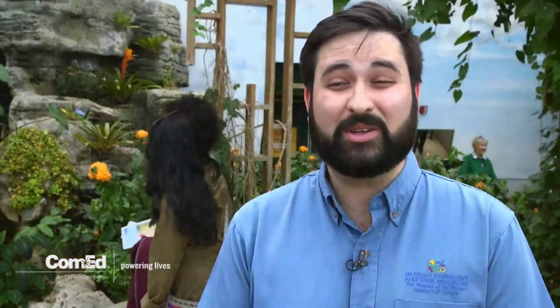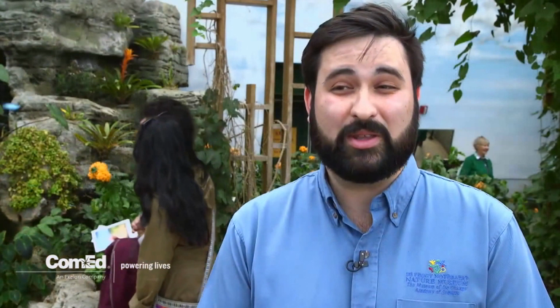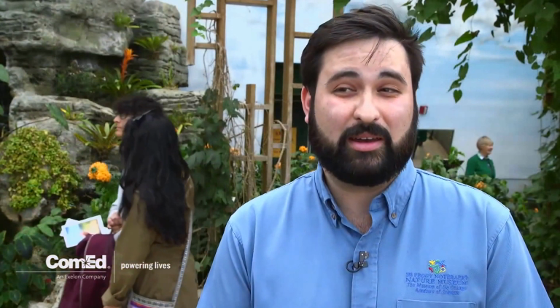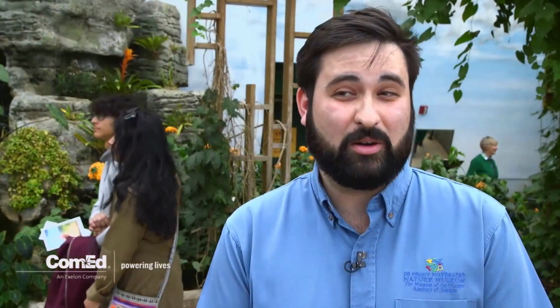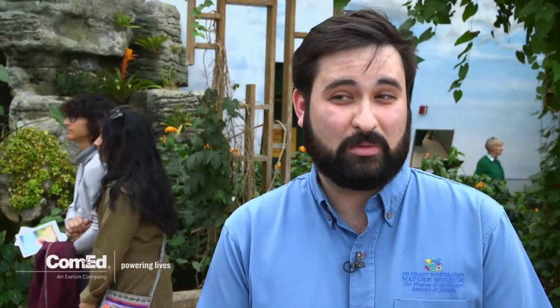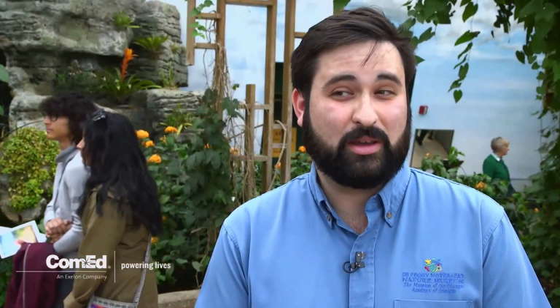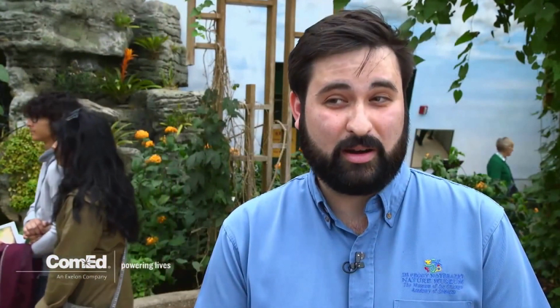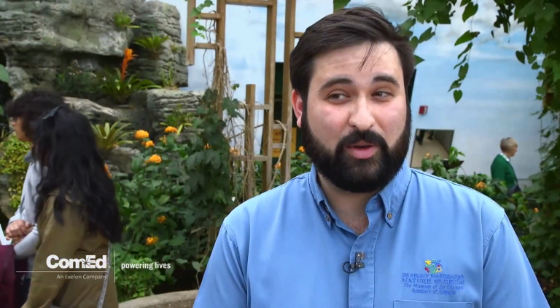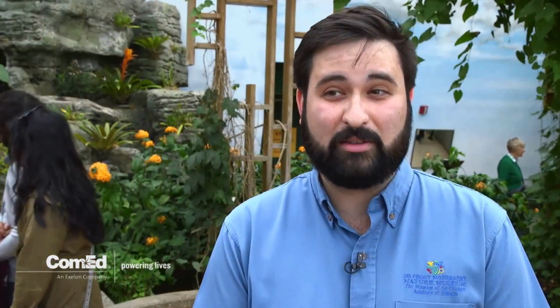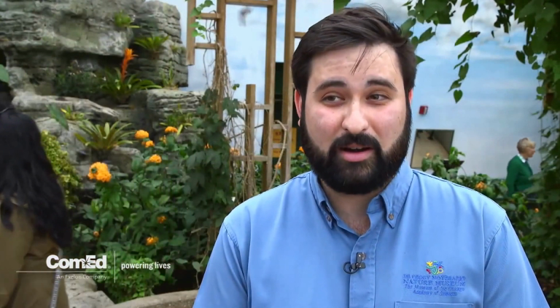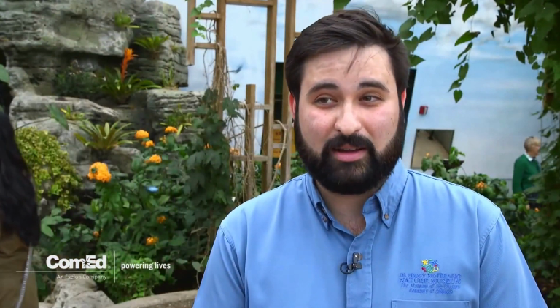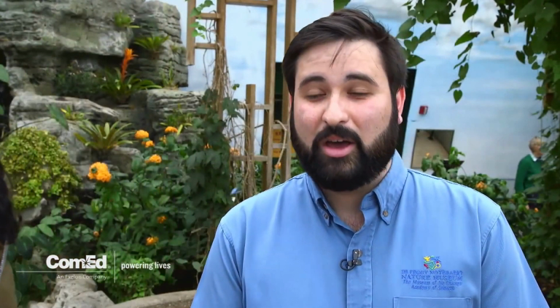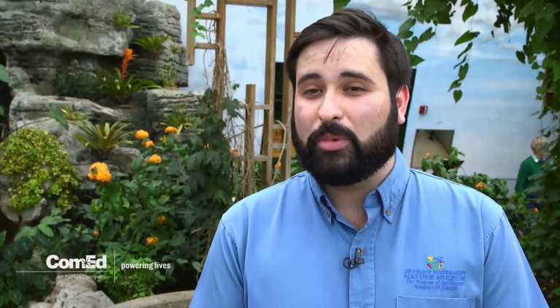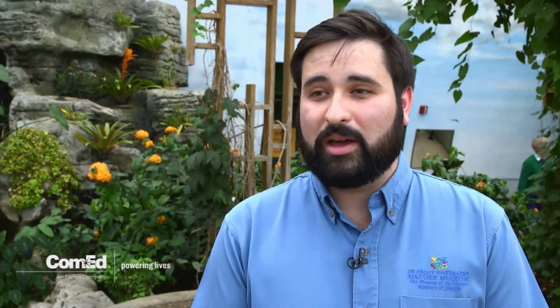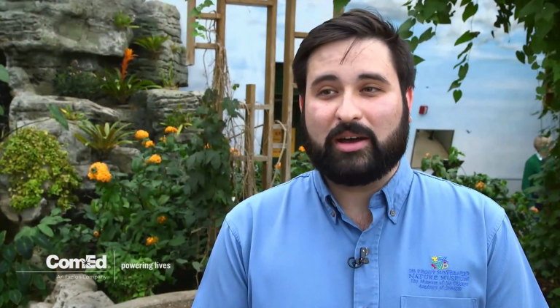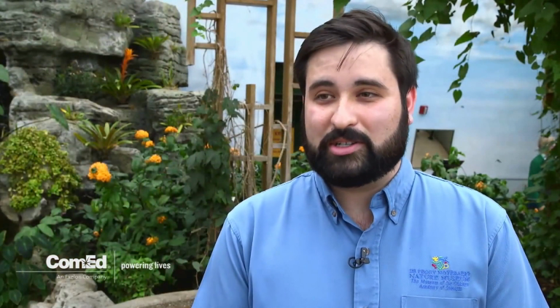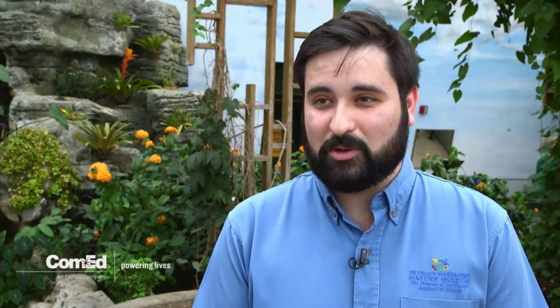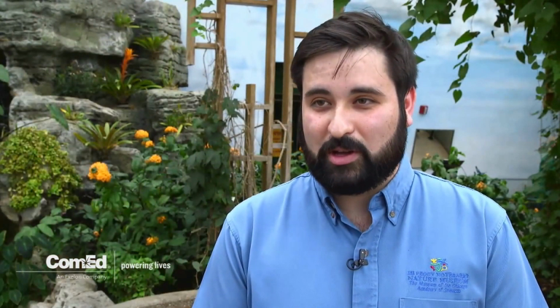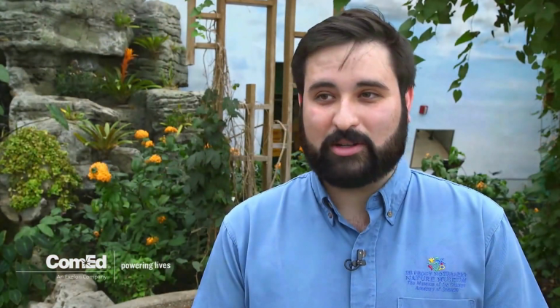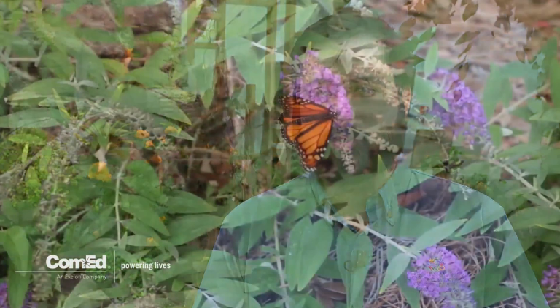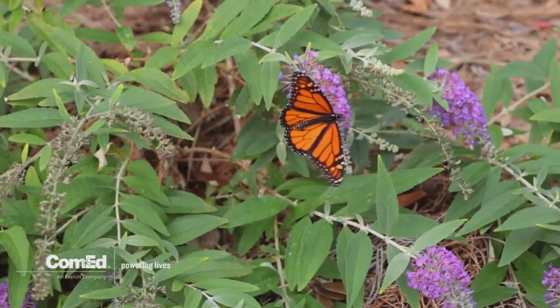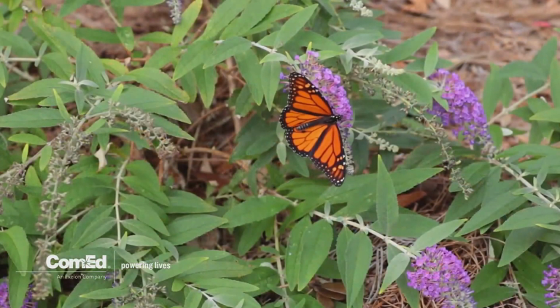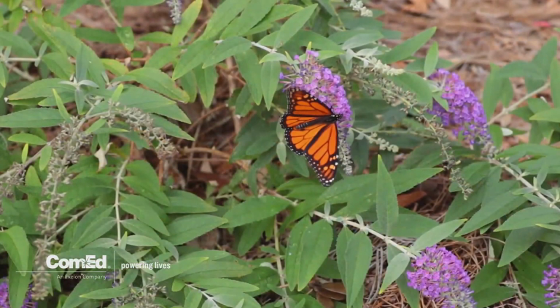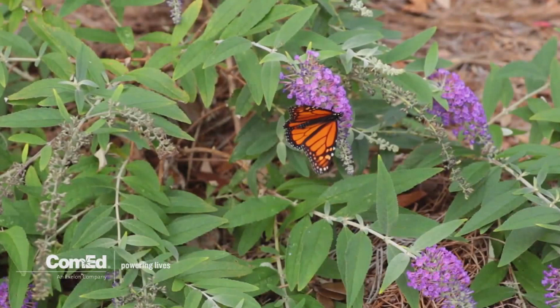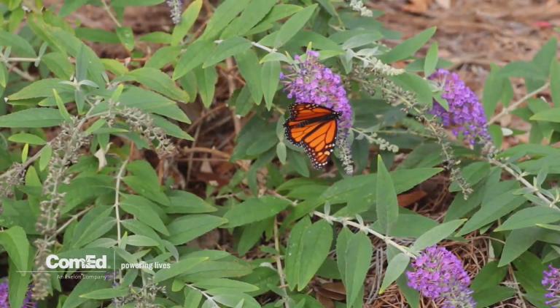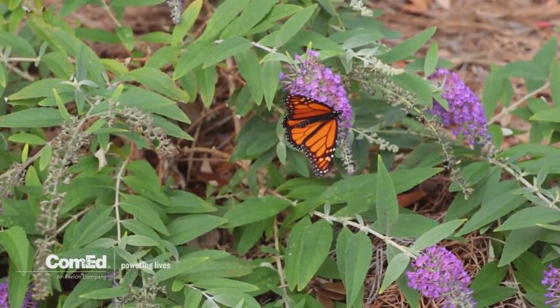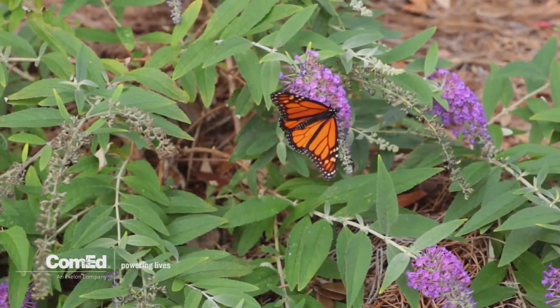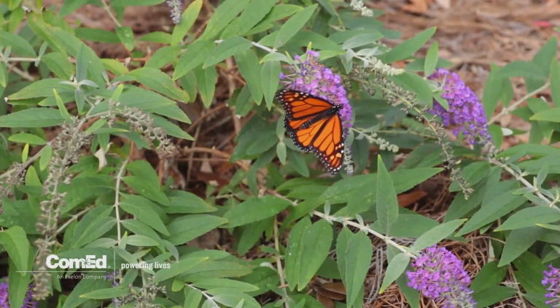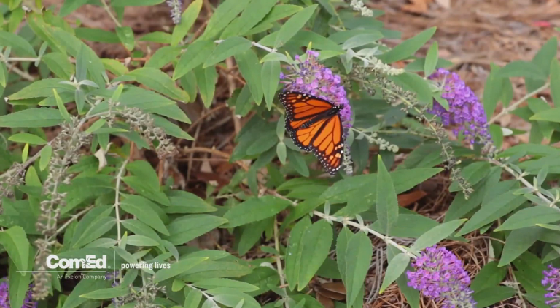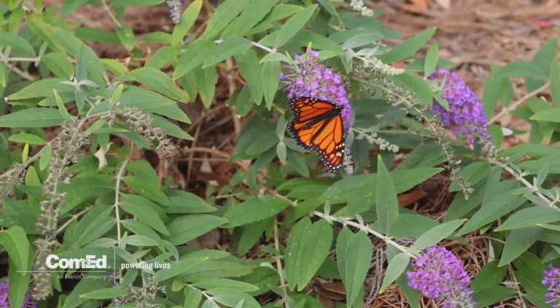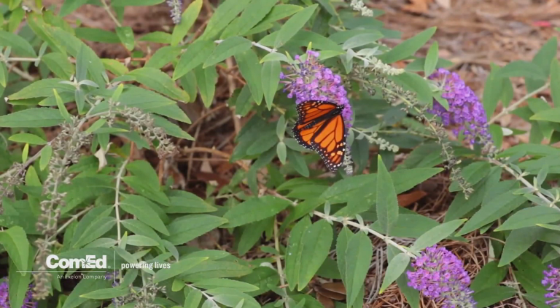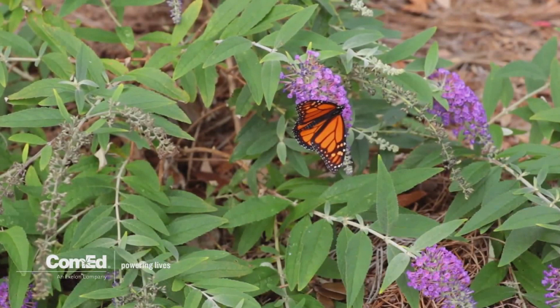You can do that in your own yard if you have a garden. Plant not just milkweed but also nectar sources that the butterflies can feed on while they're making their trip.